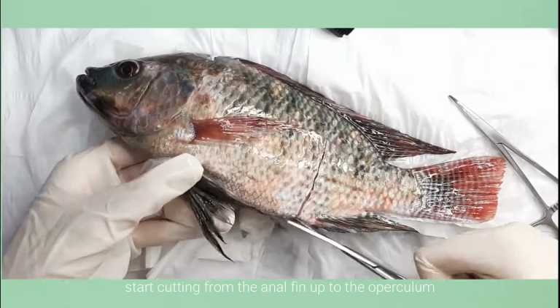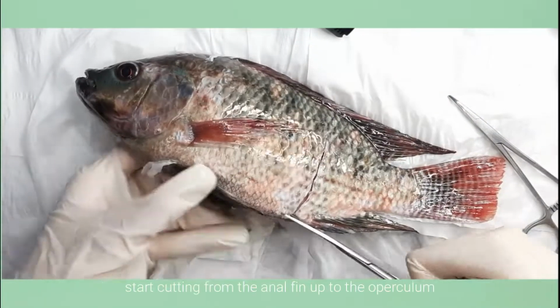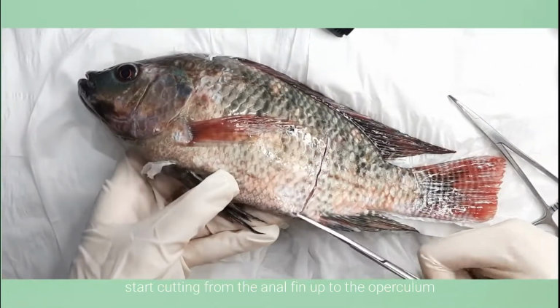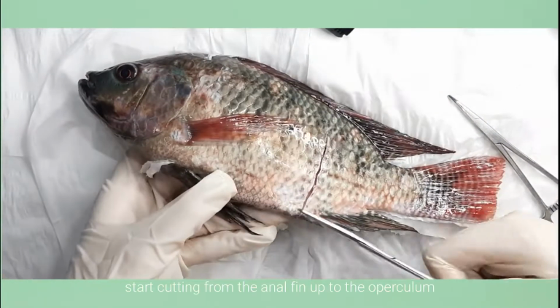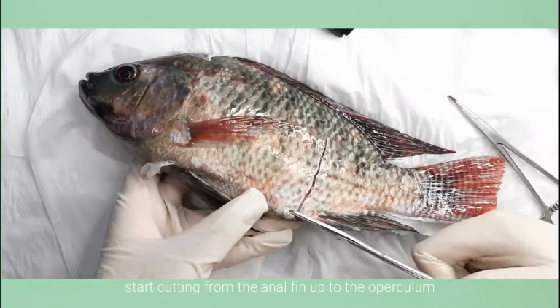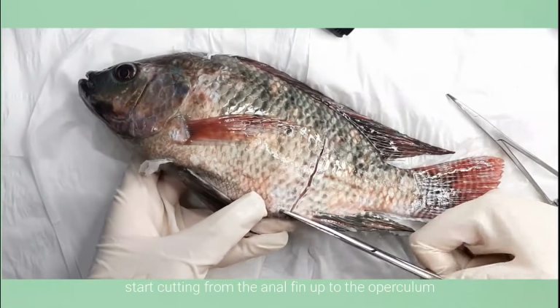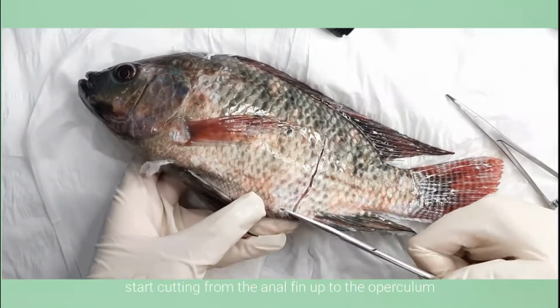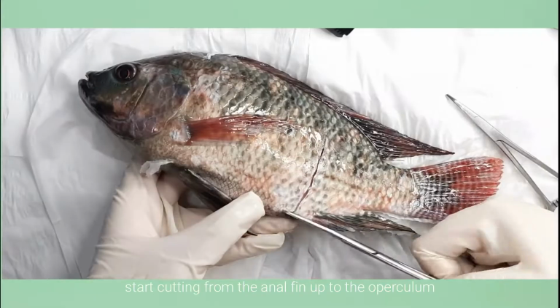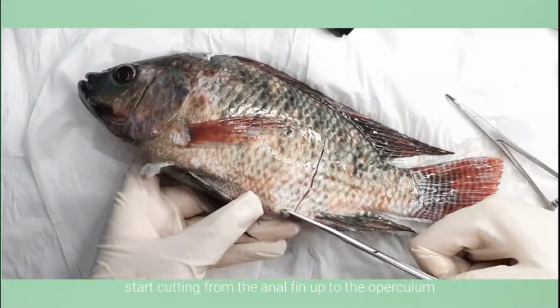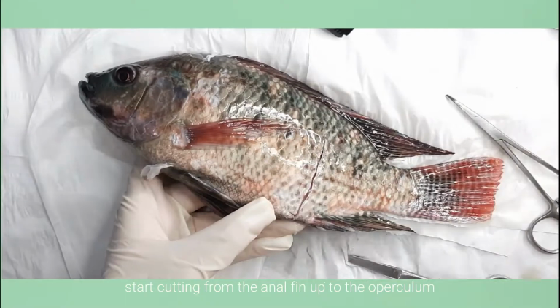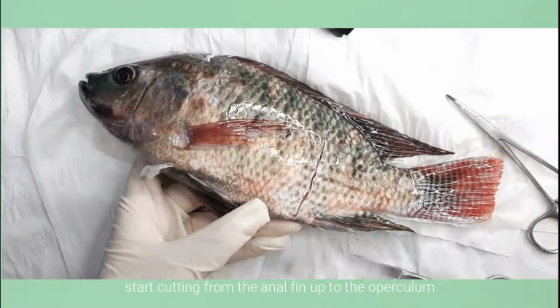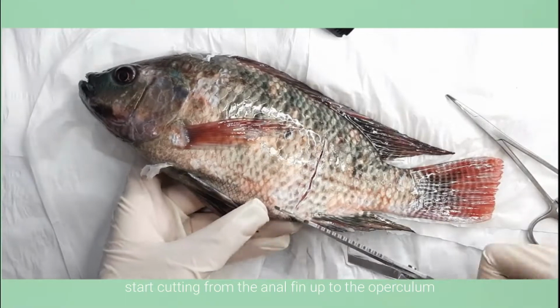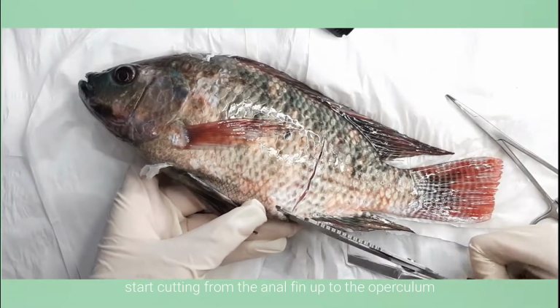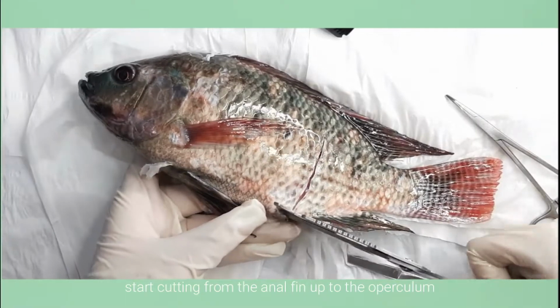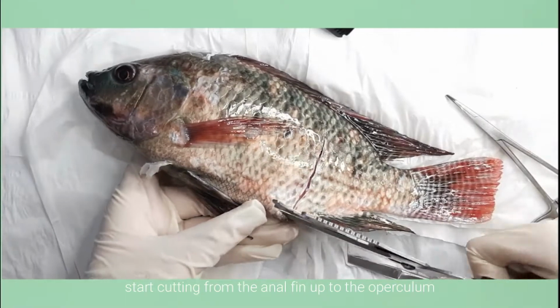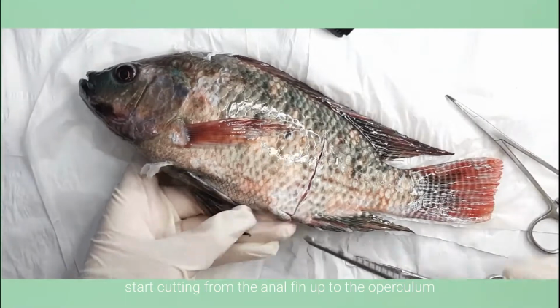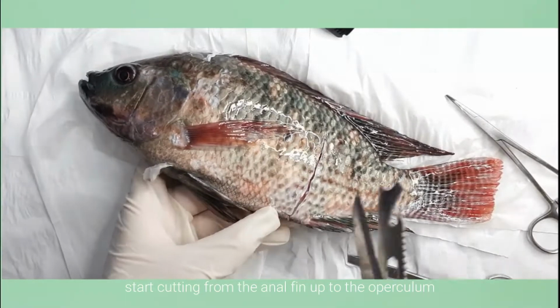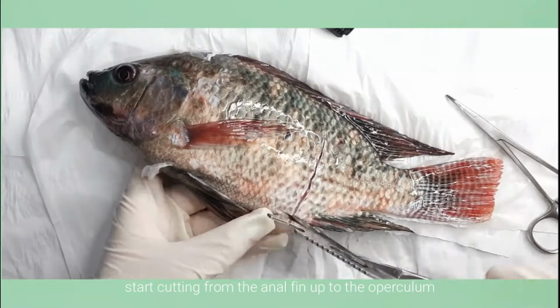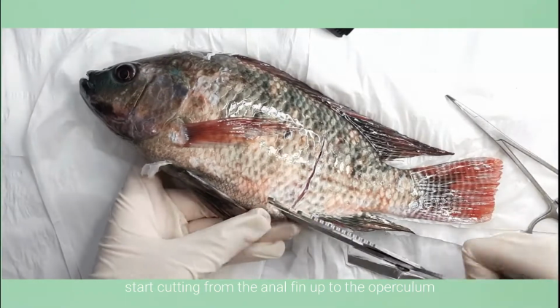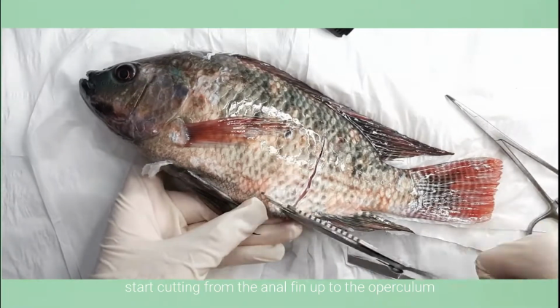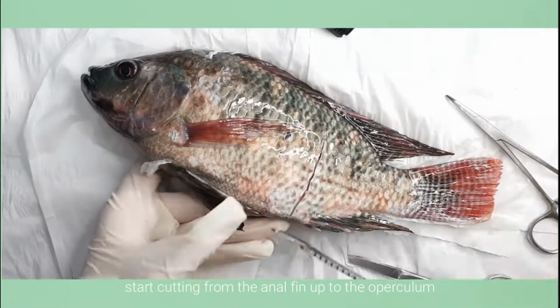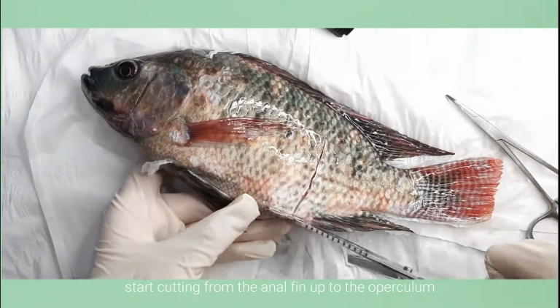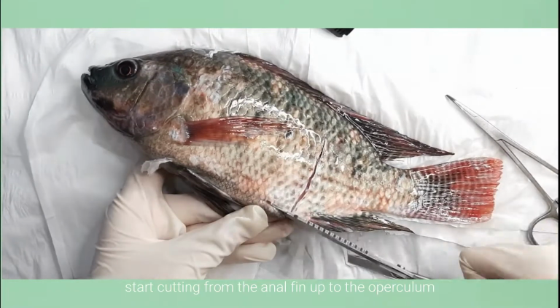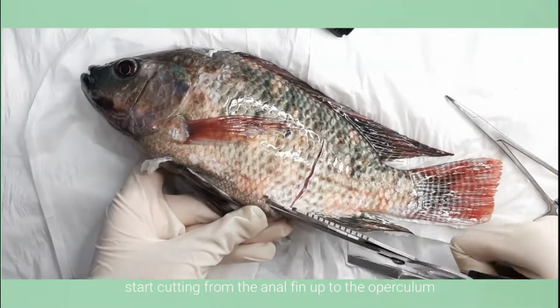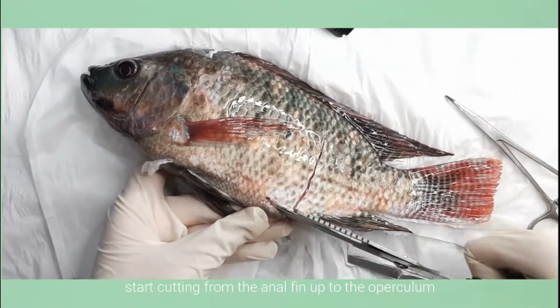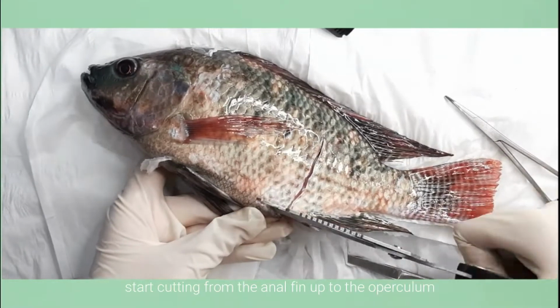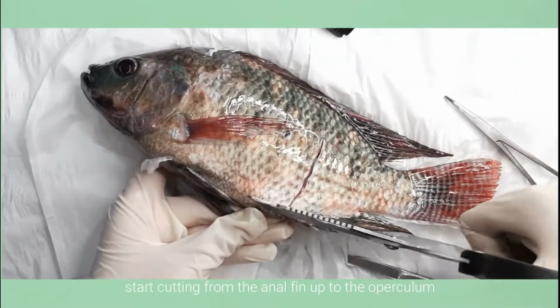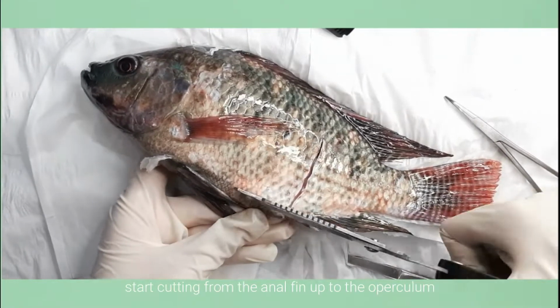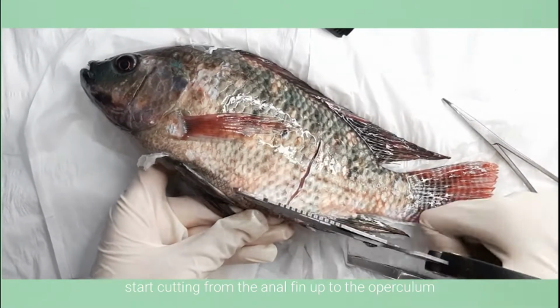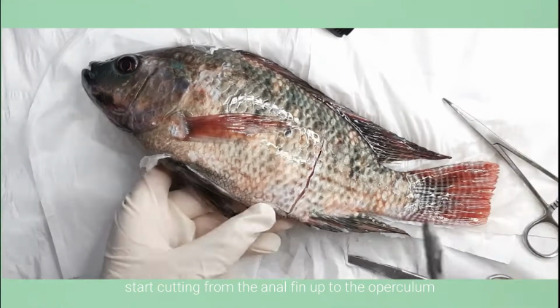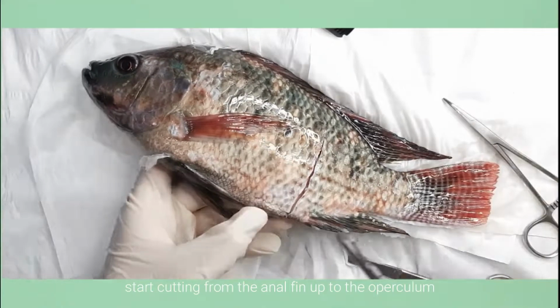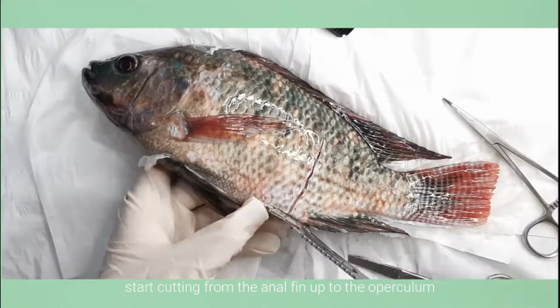After that, make a cut from the anal fin going to the operculum.